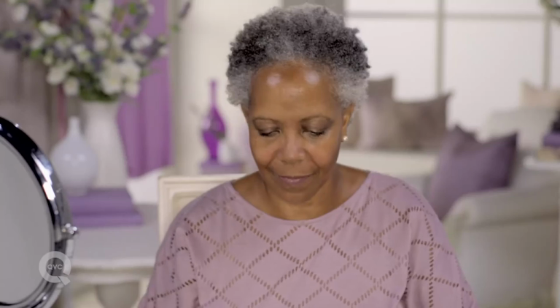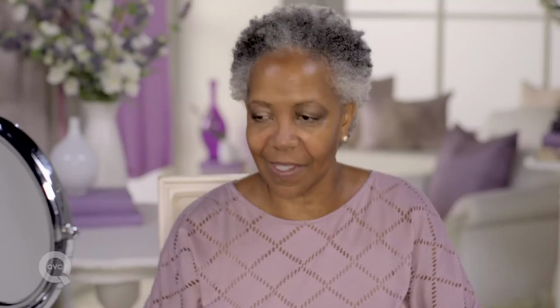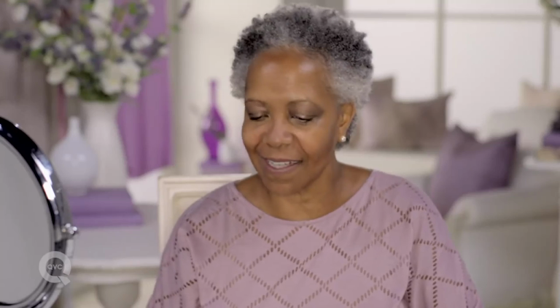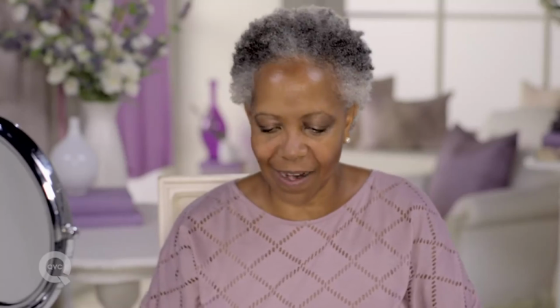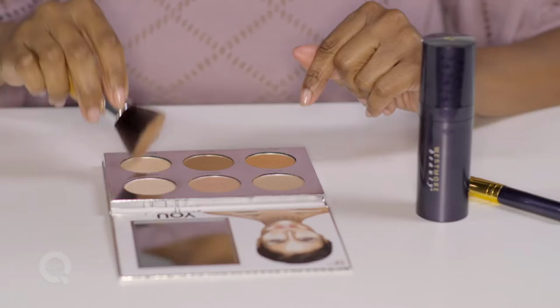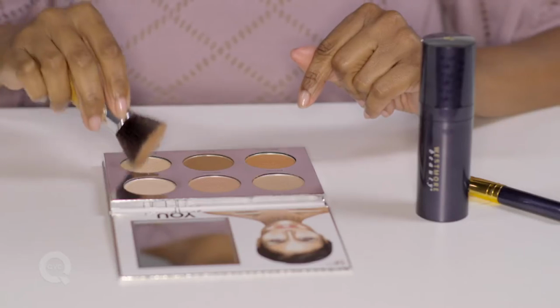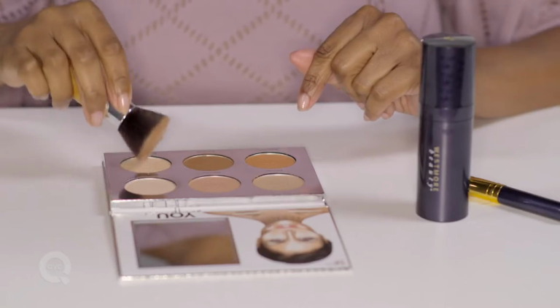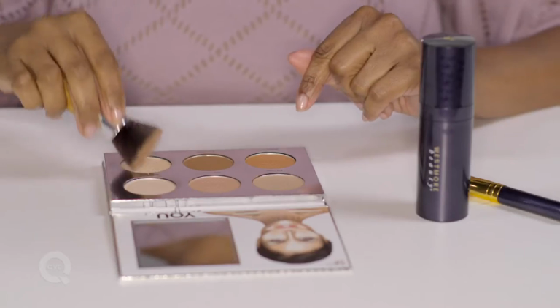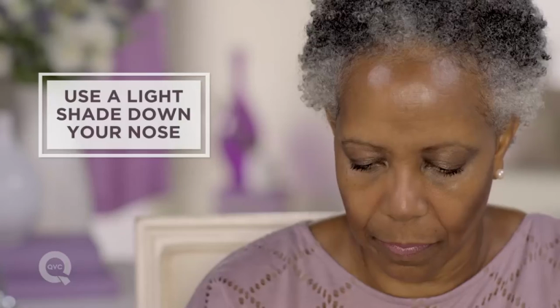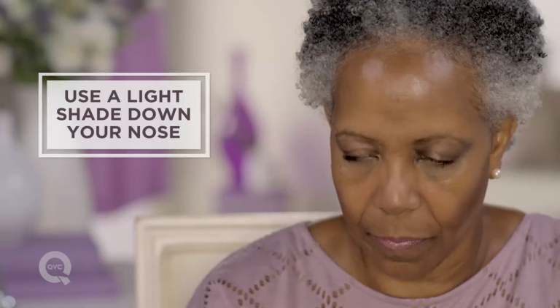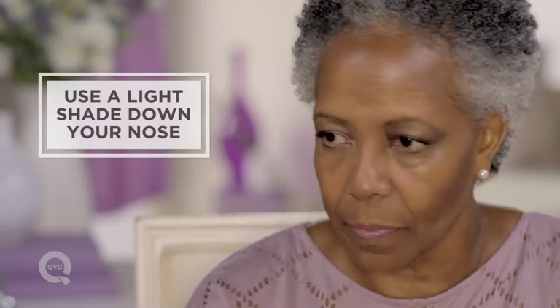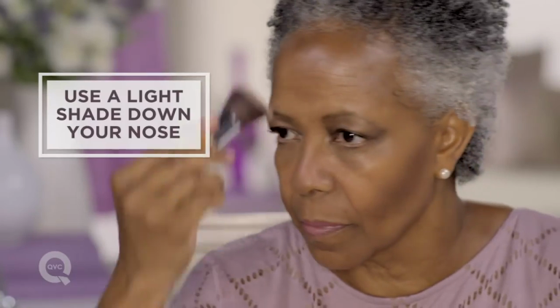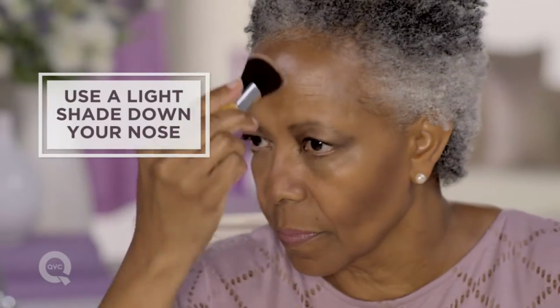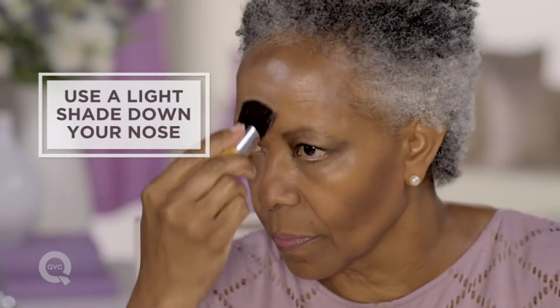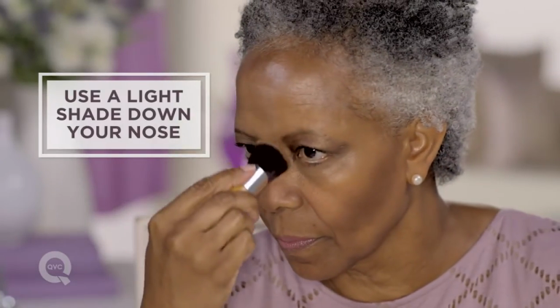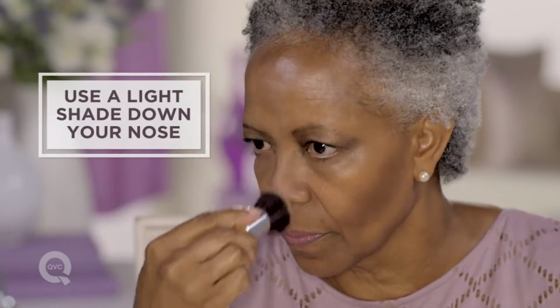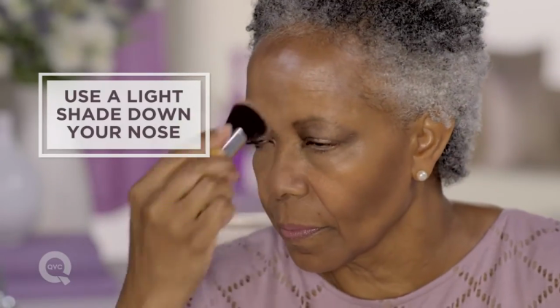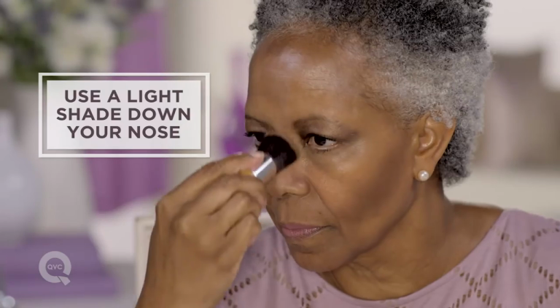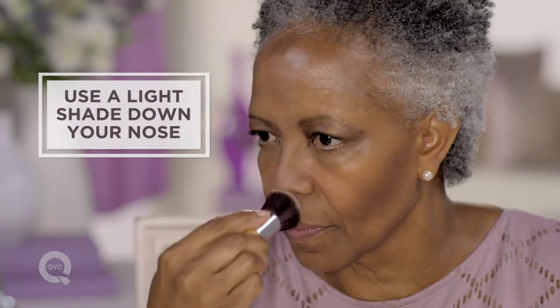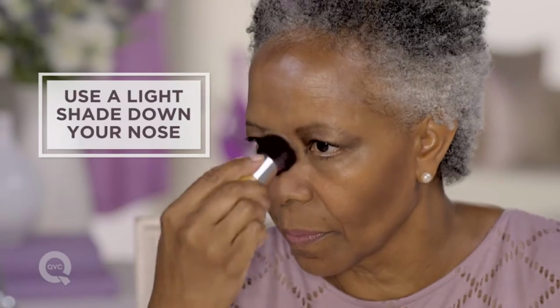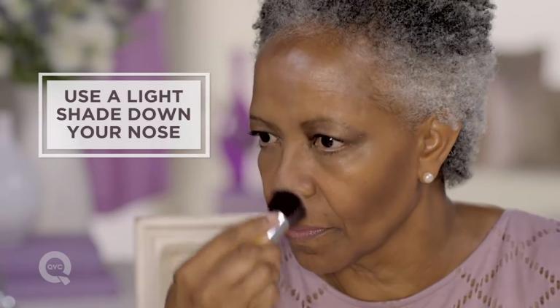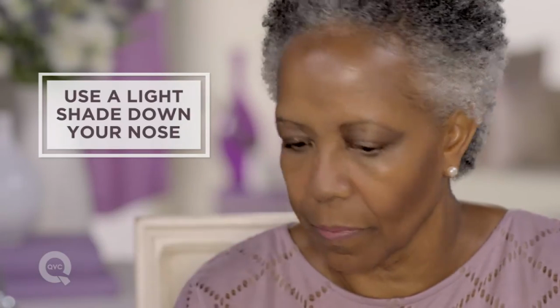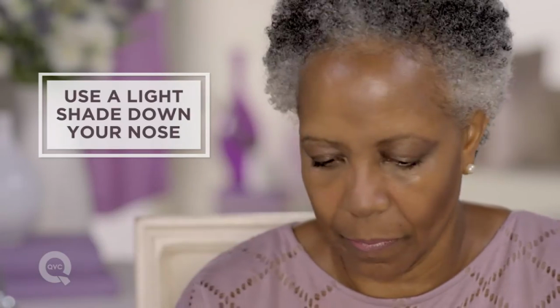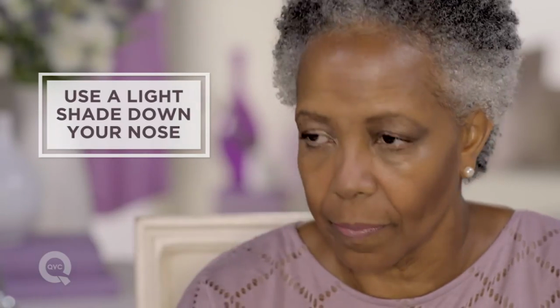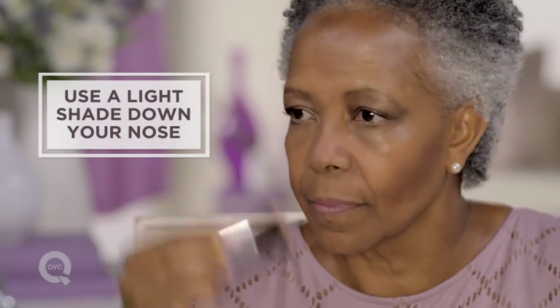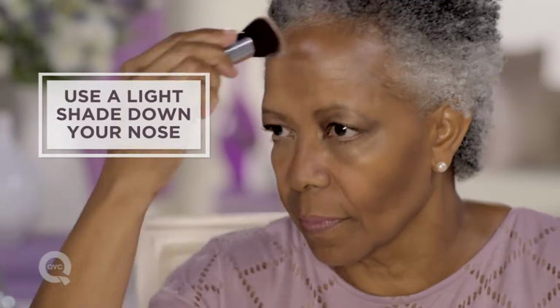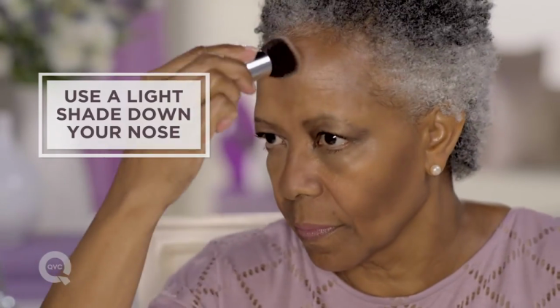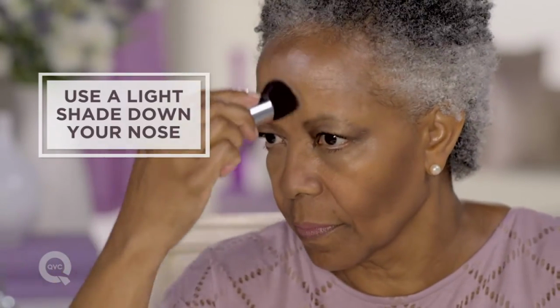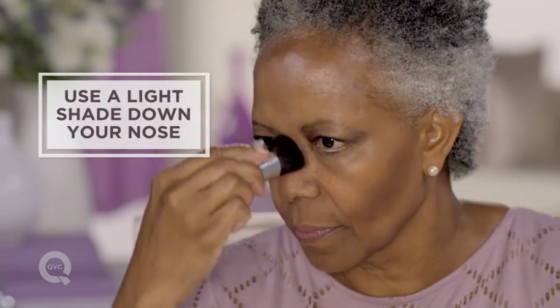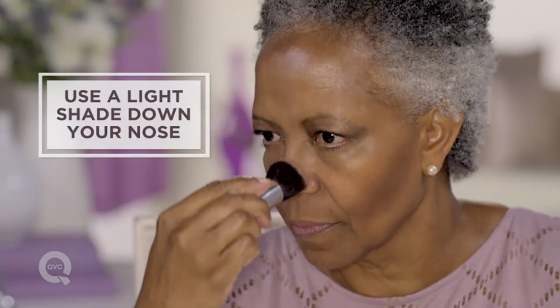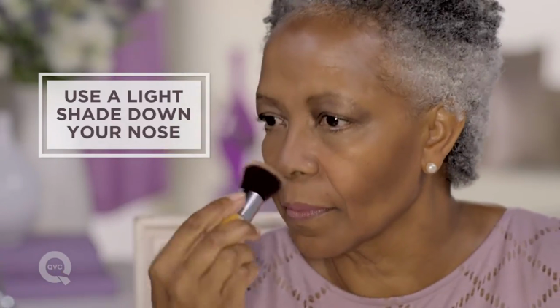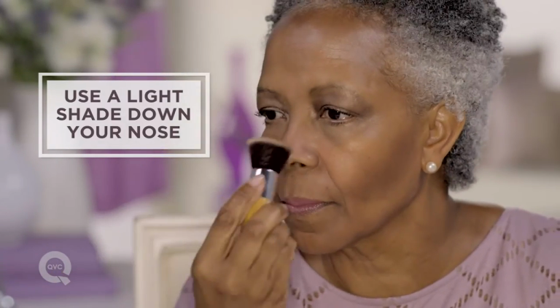Then I like to highlight my nose. I just do a simple streak right down the middle of my nose, which gives my nose a longer appearance.